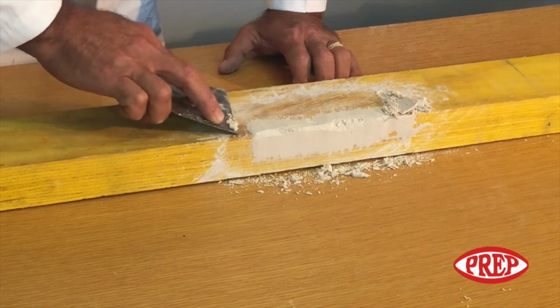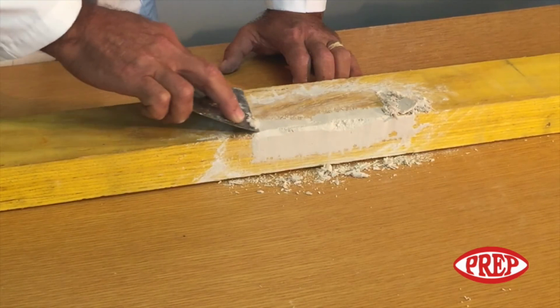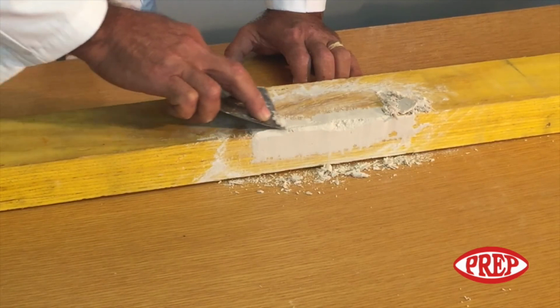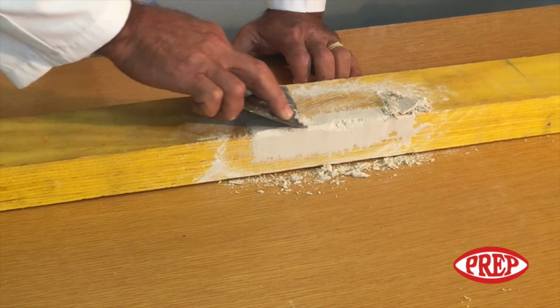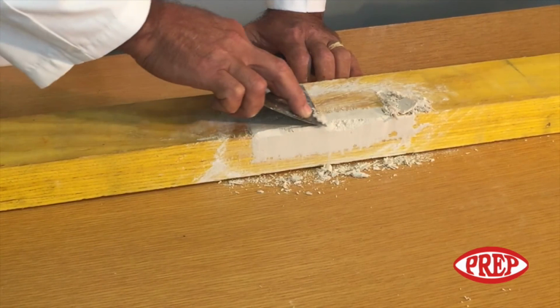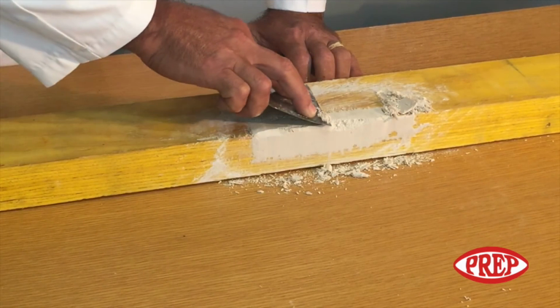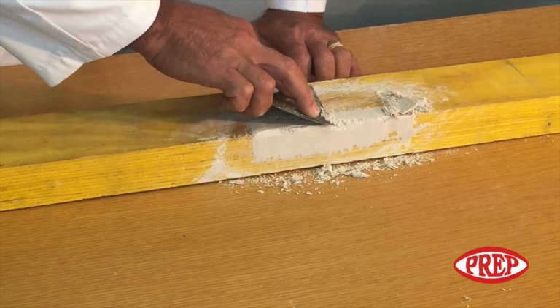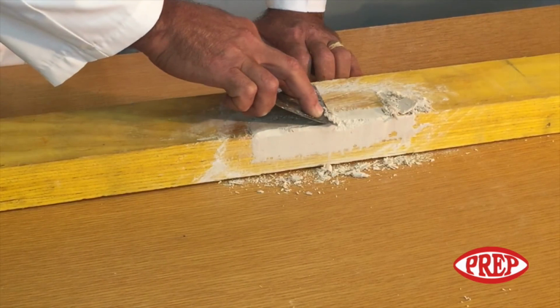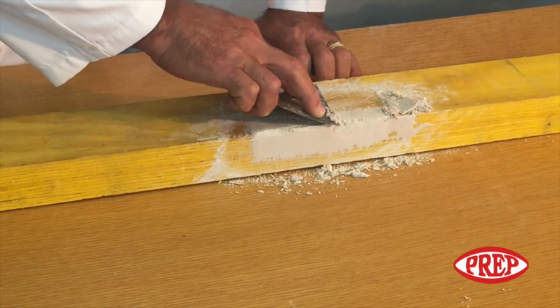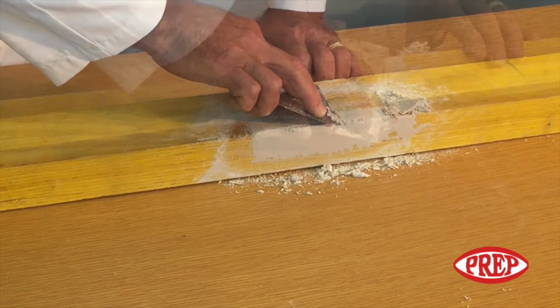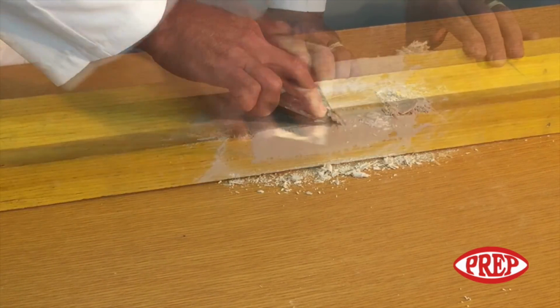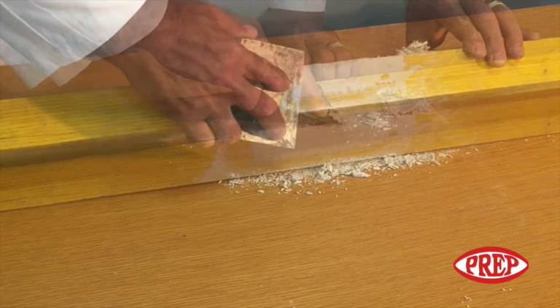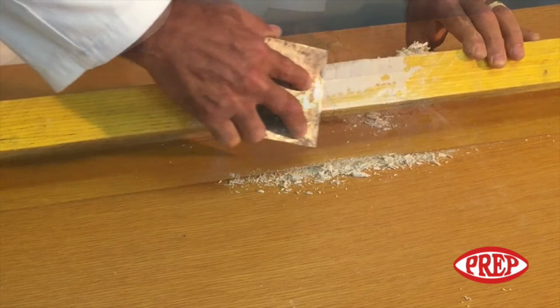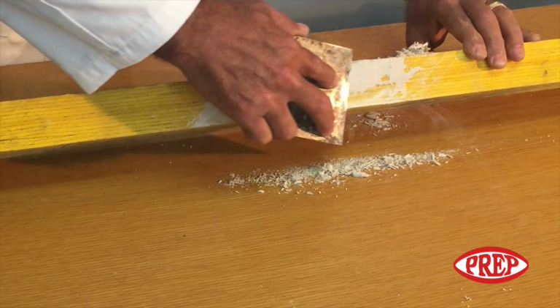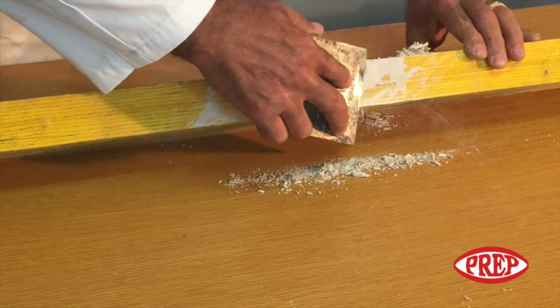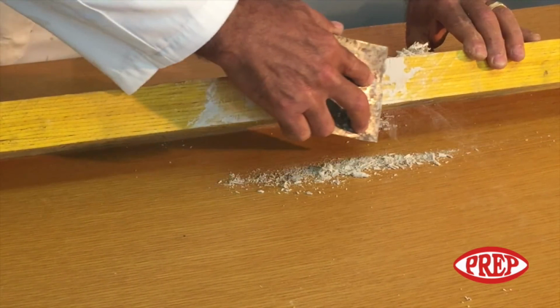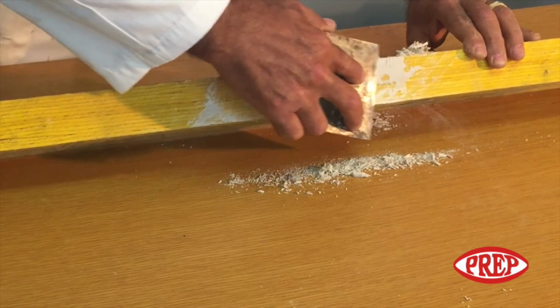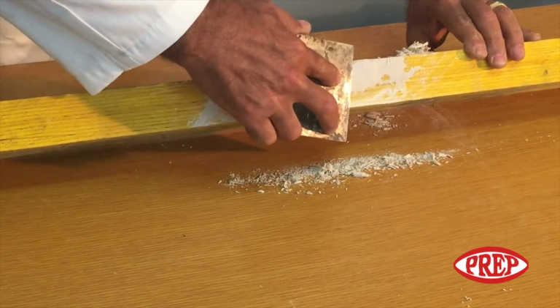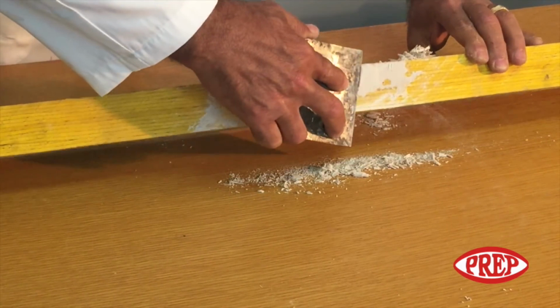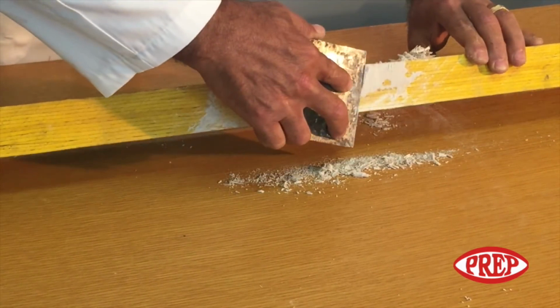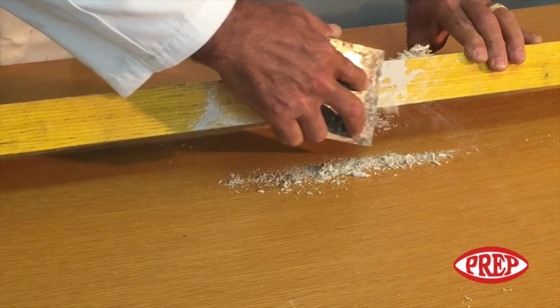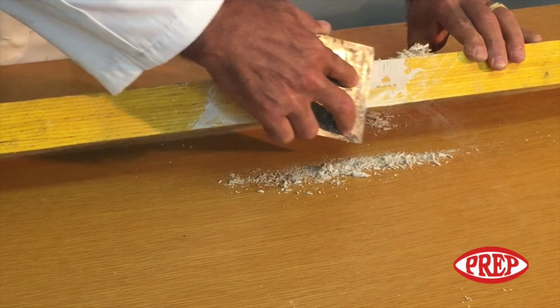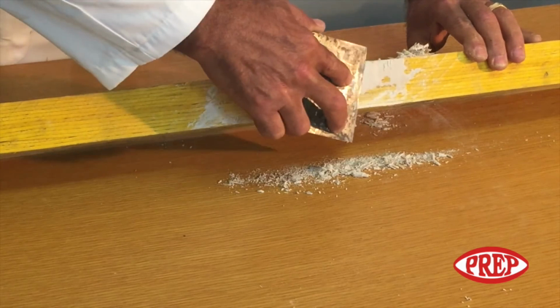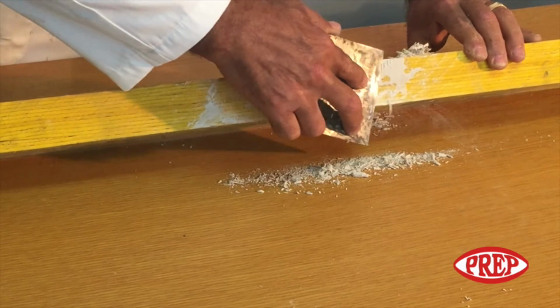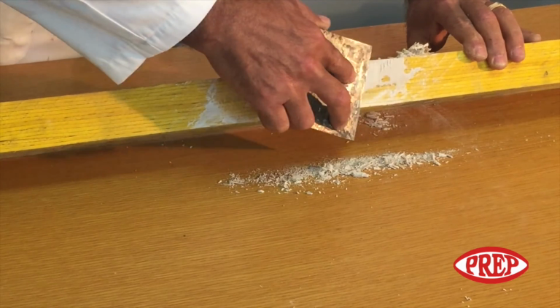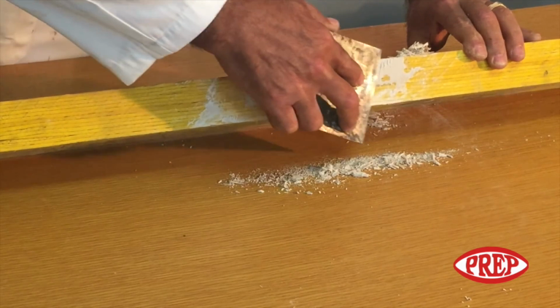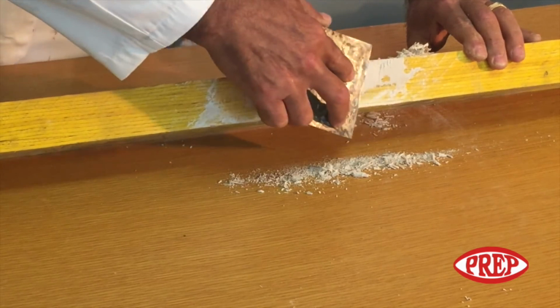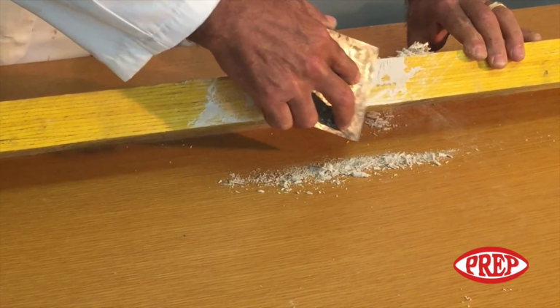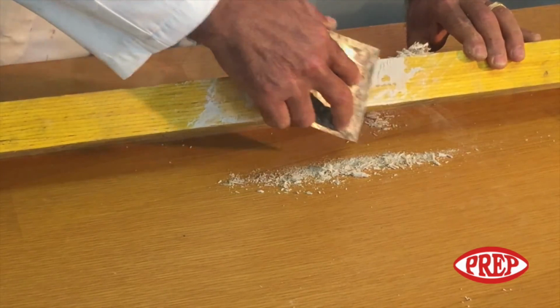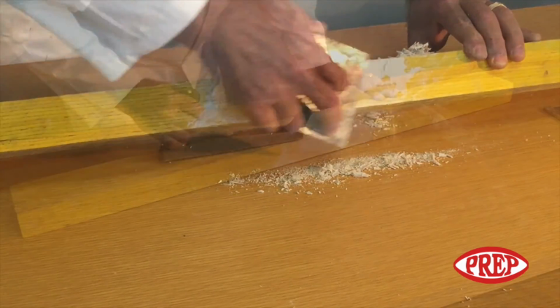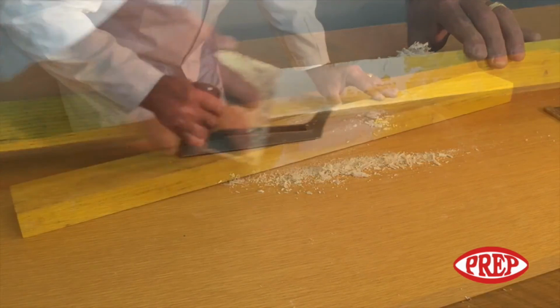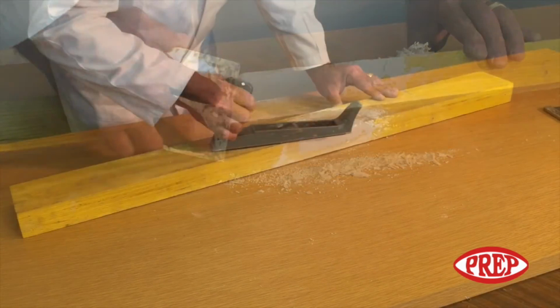Once cured, it may be chiseled, filed, sawn, planed, and sanded into shape.